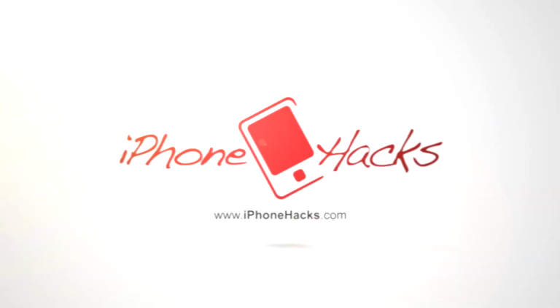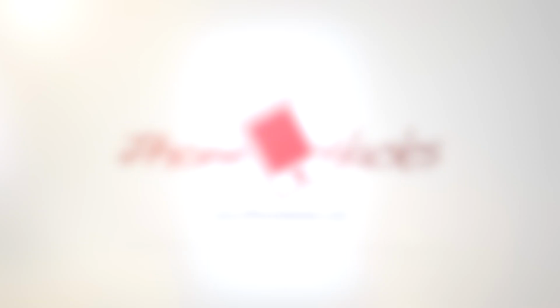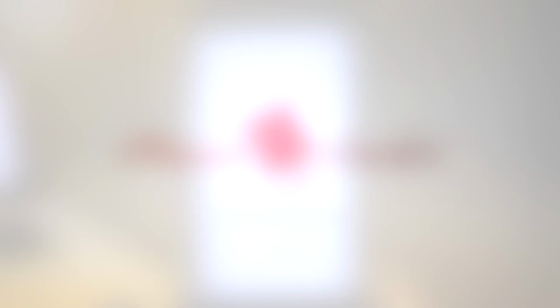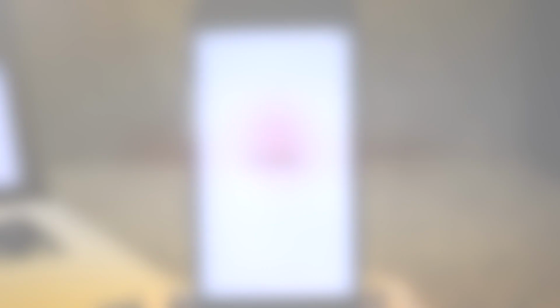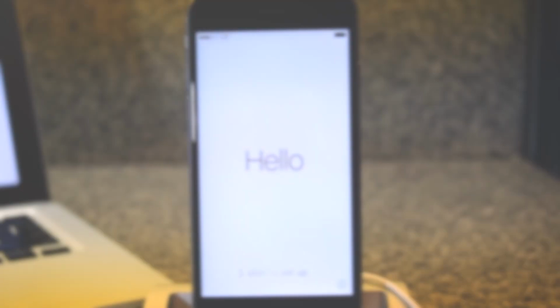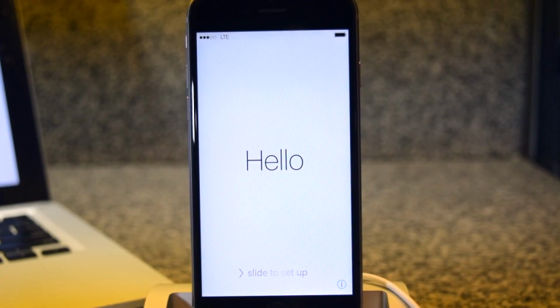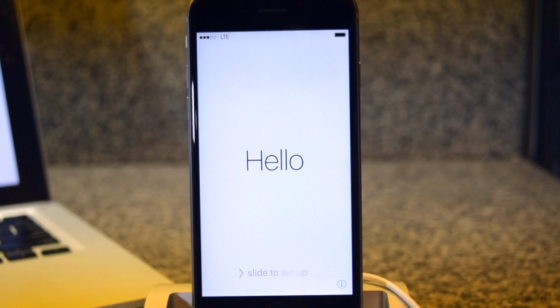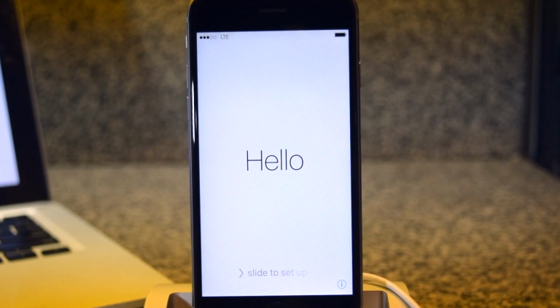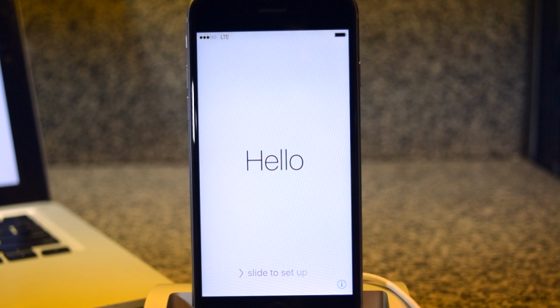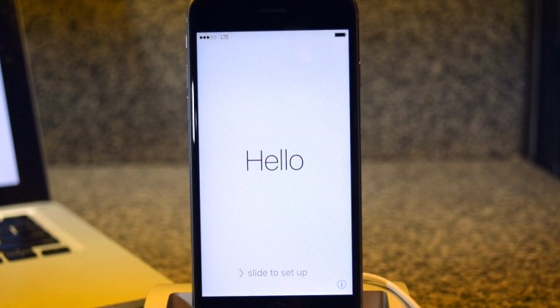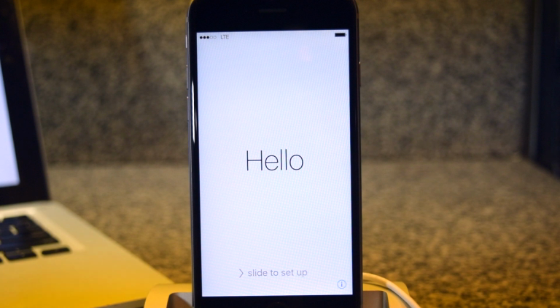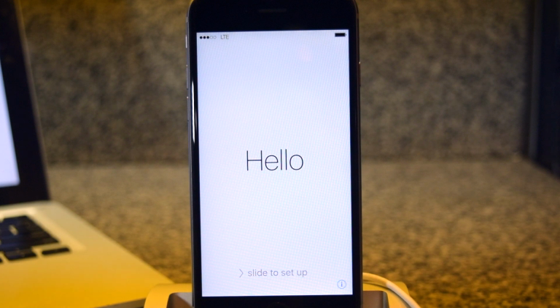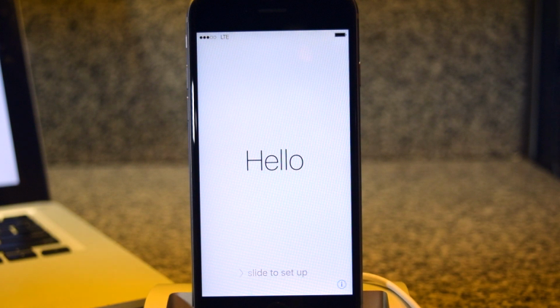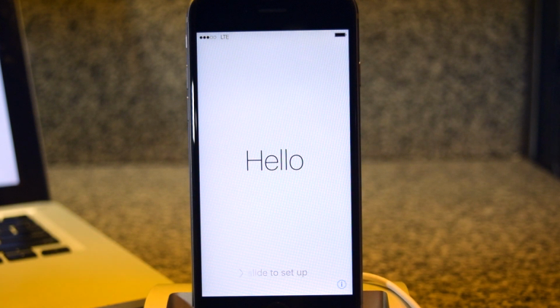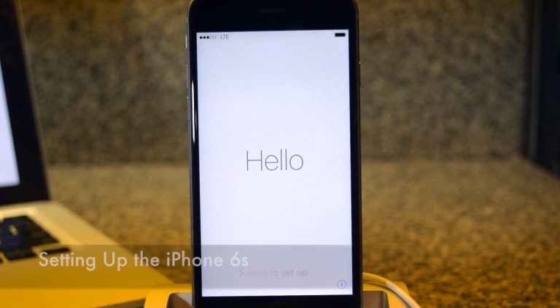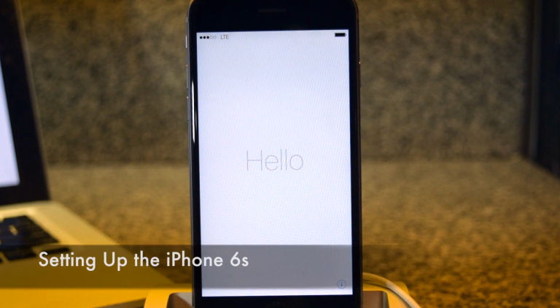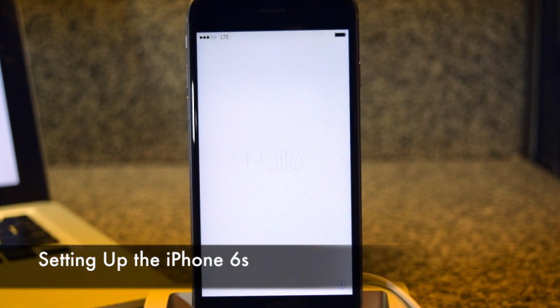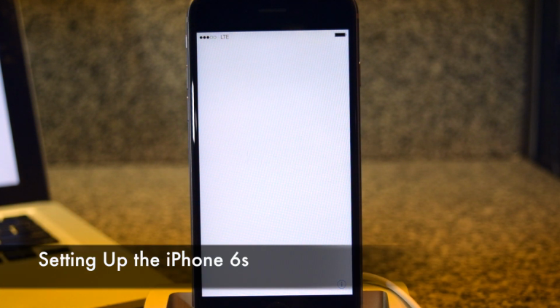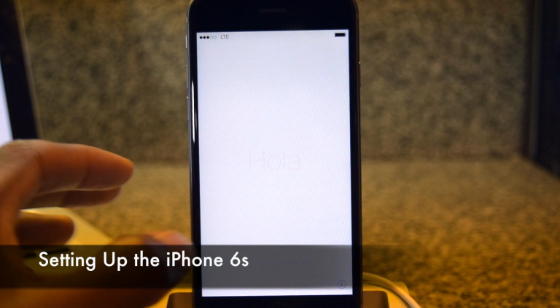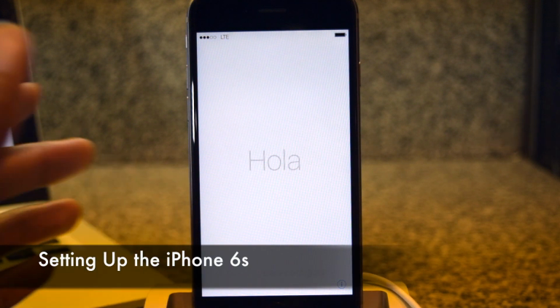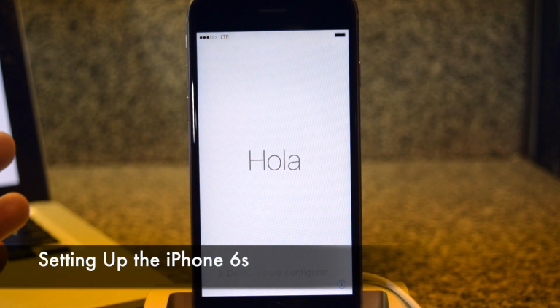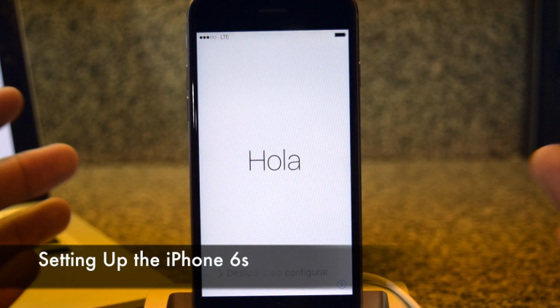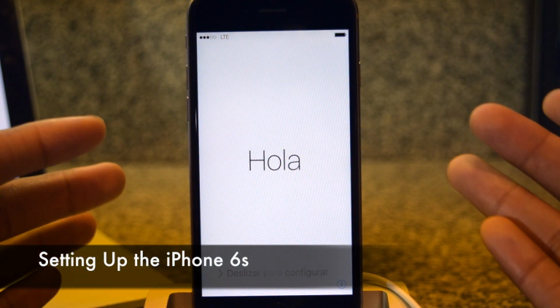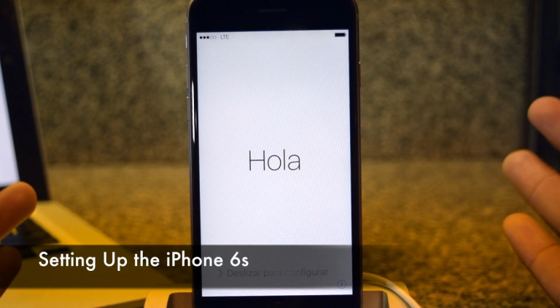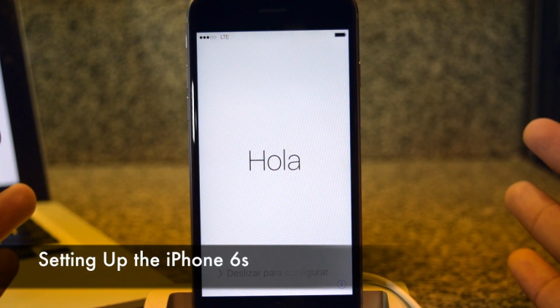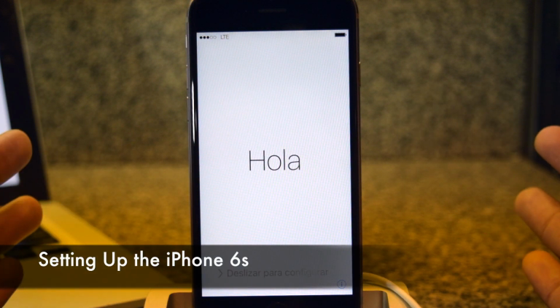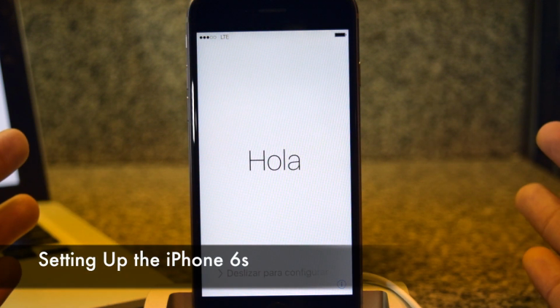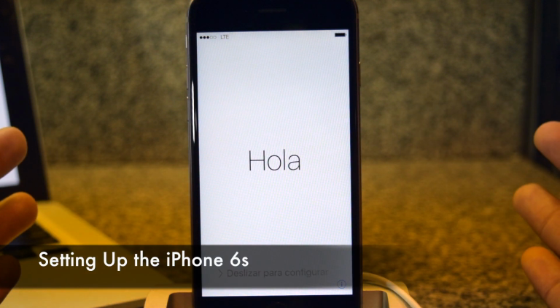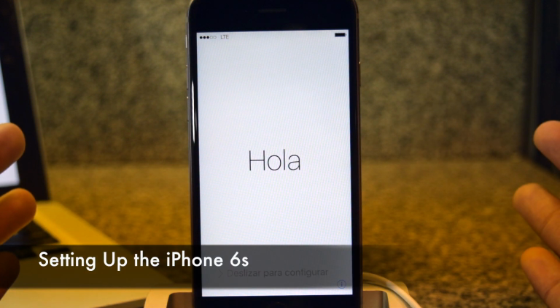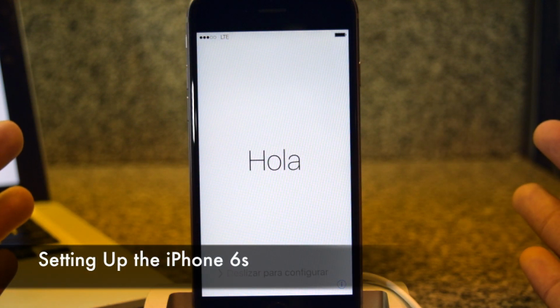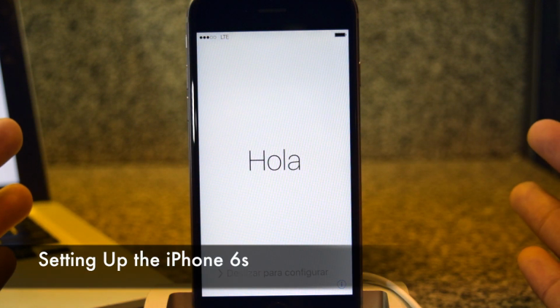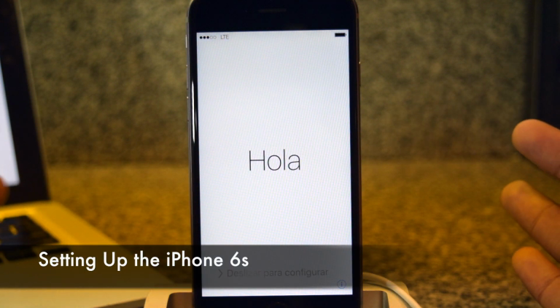What's up people, it's Ossas here with iPhone Hacks and I'm going to be showing you how to set up your brand new iPhone 6s.